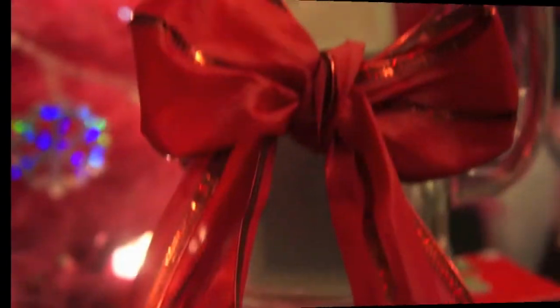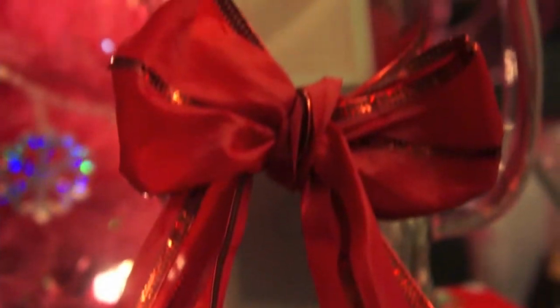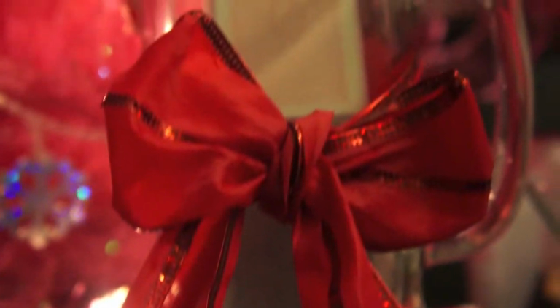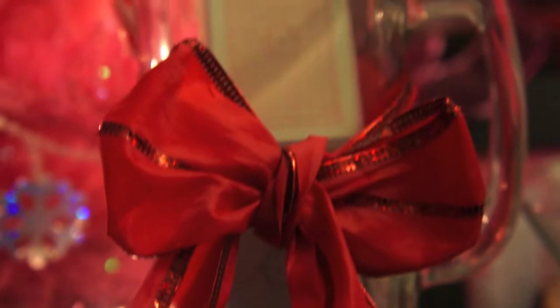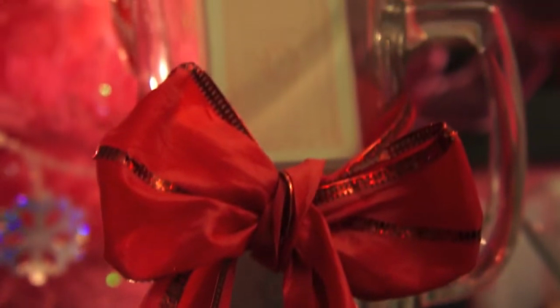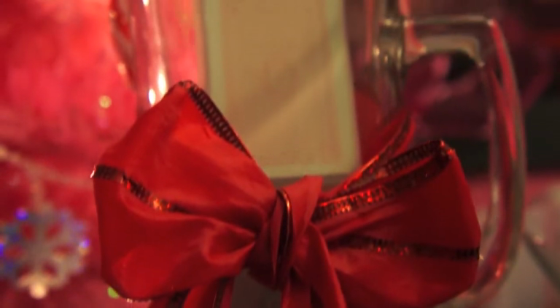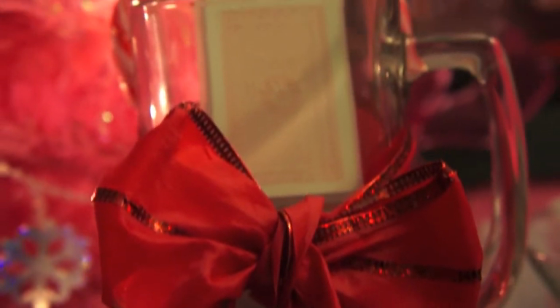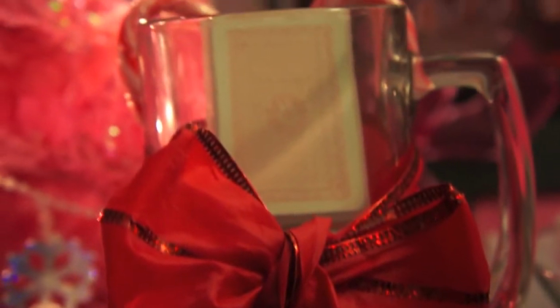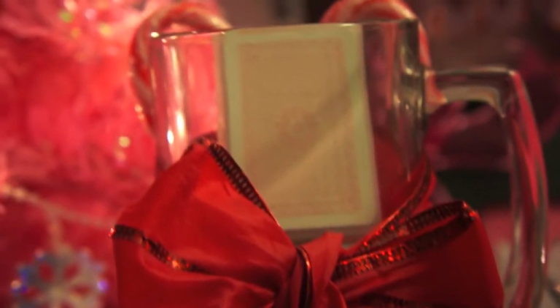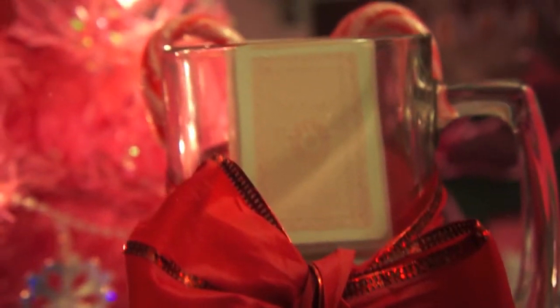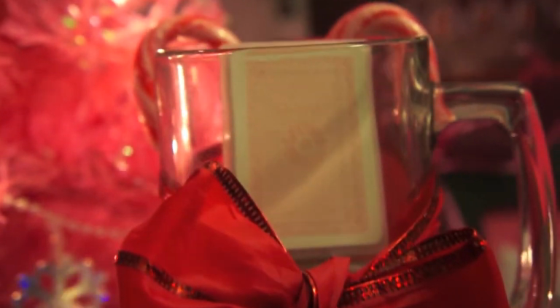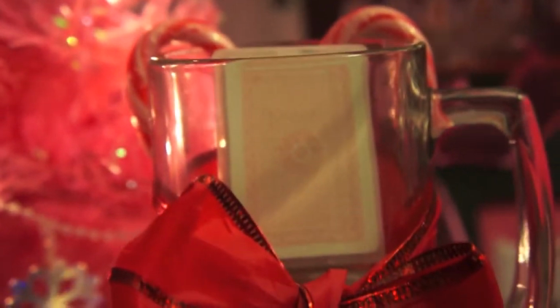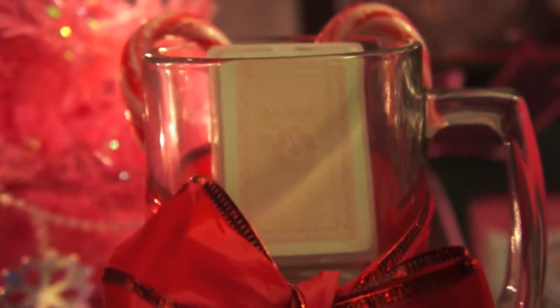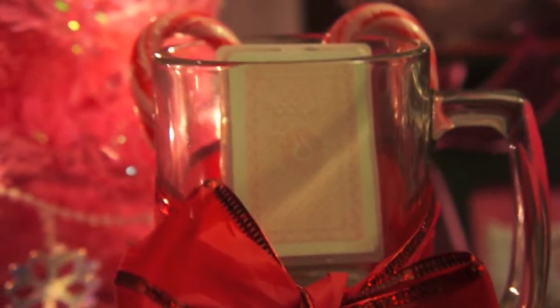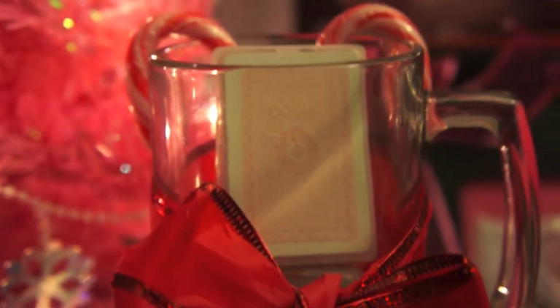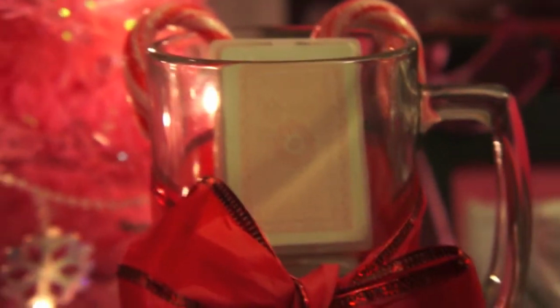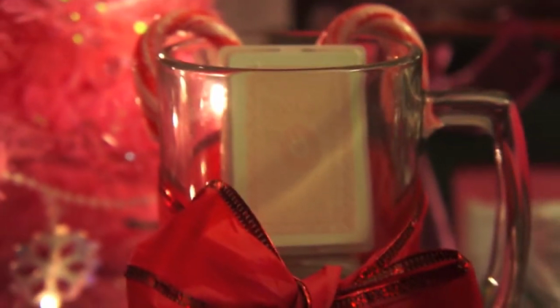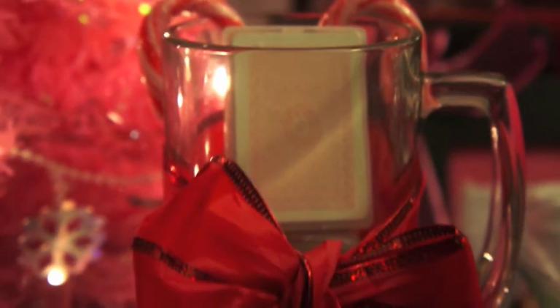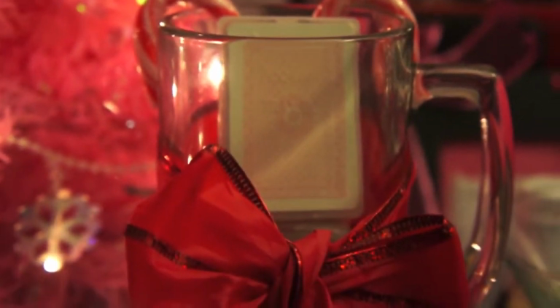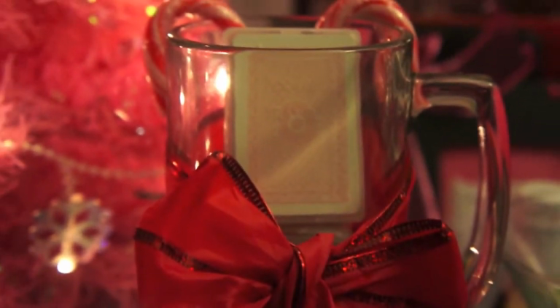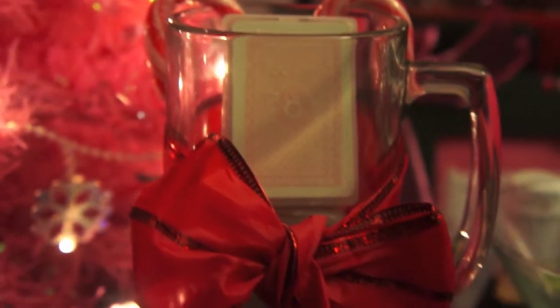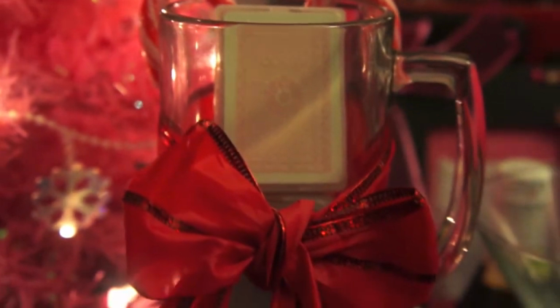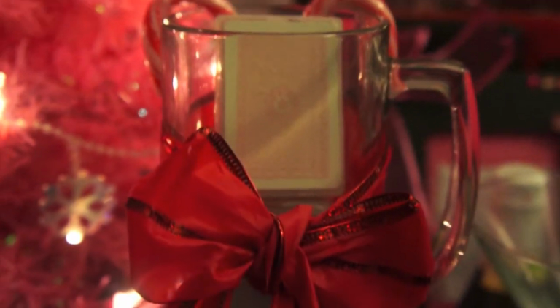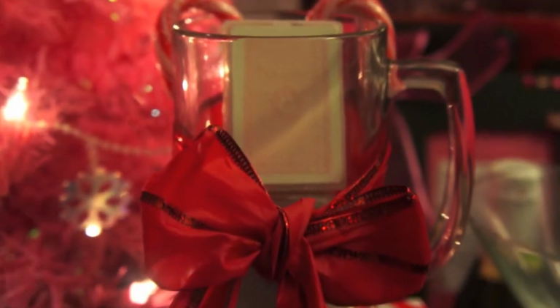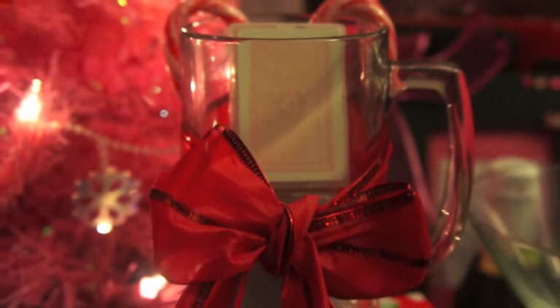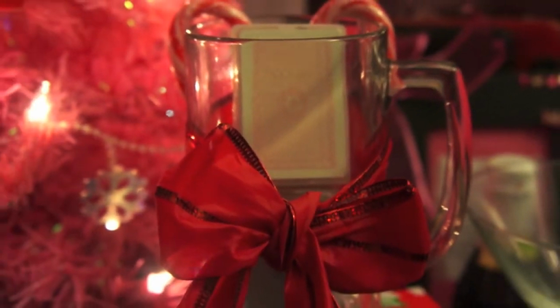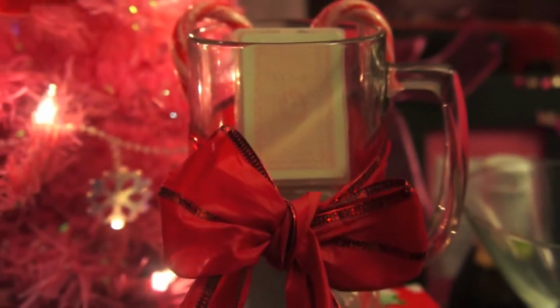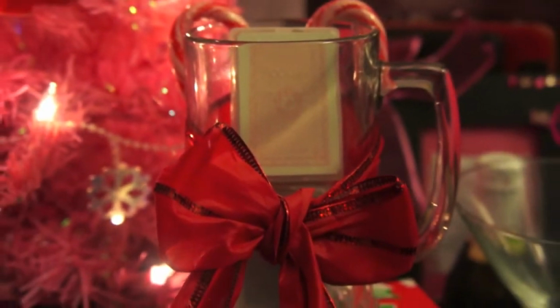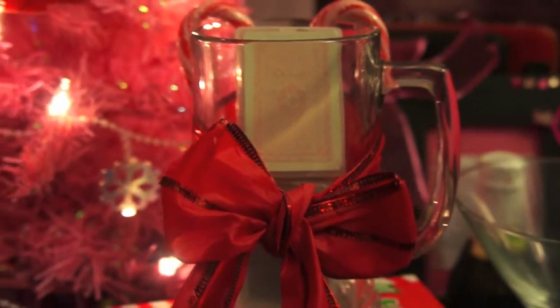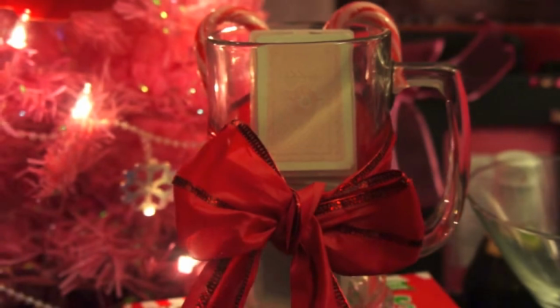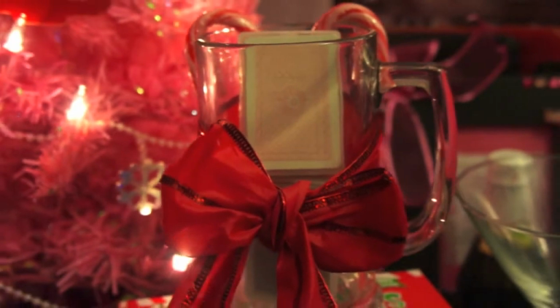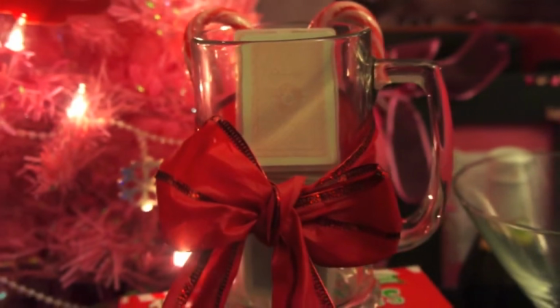Gift number three is a fun gift for your college buddies. It's just a beer mug paired together with a couple of playing card decks inside.